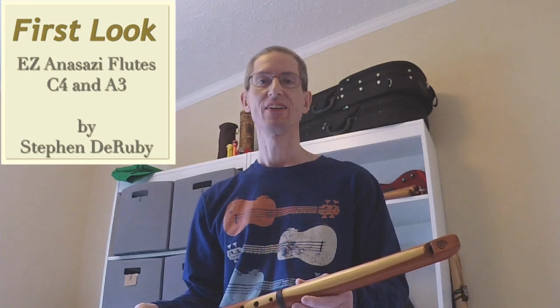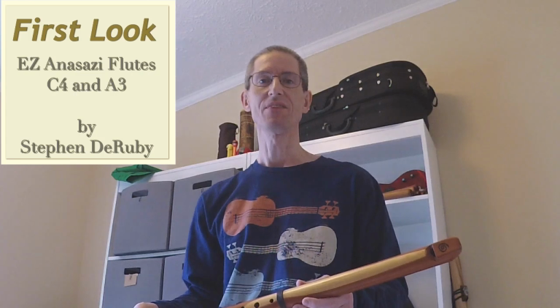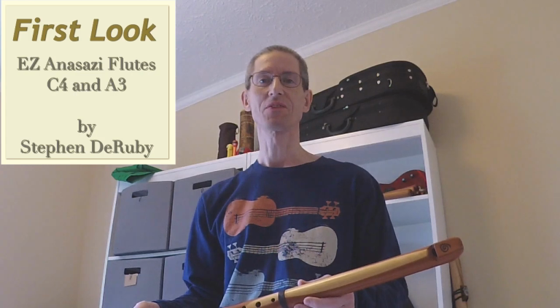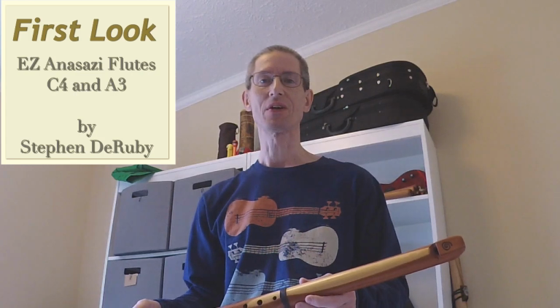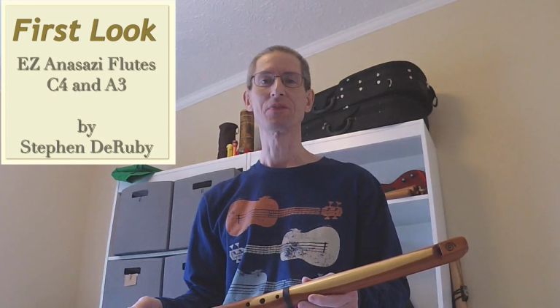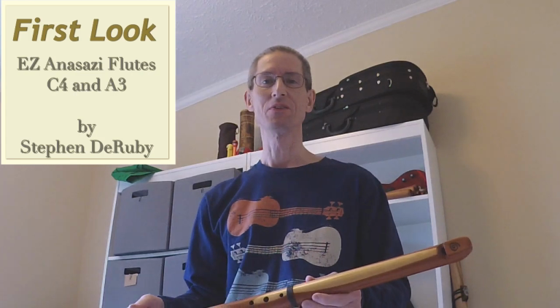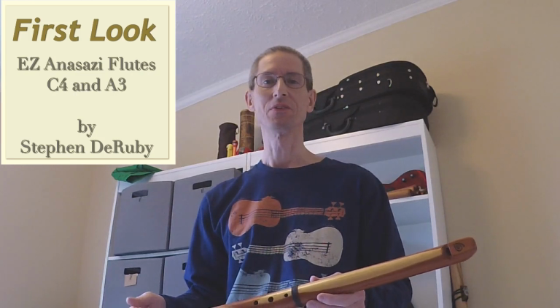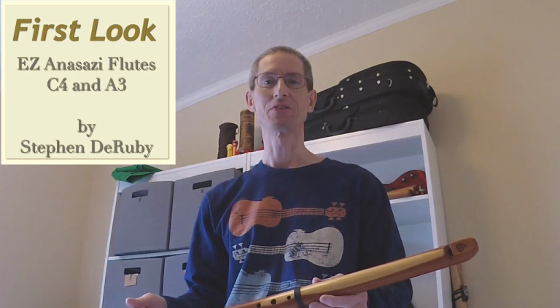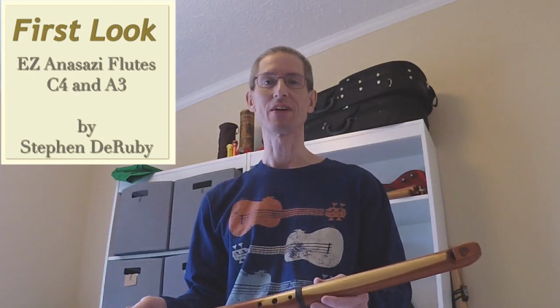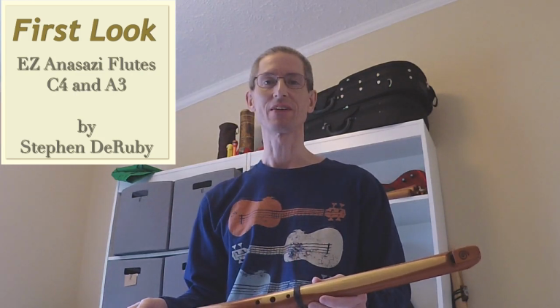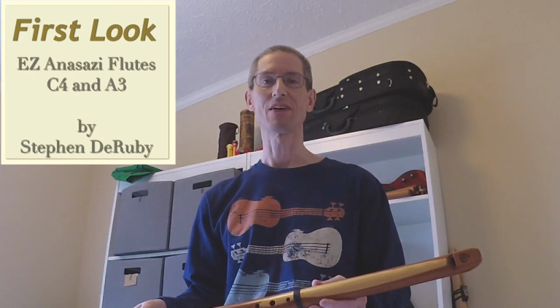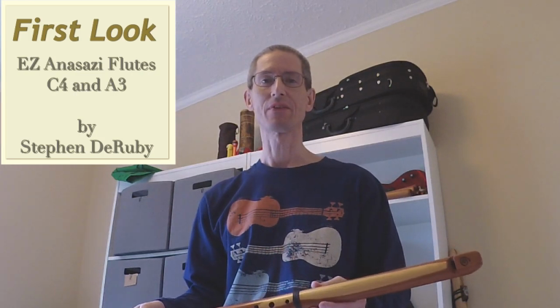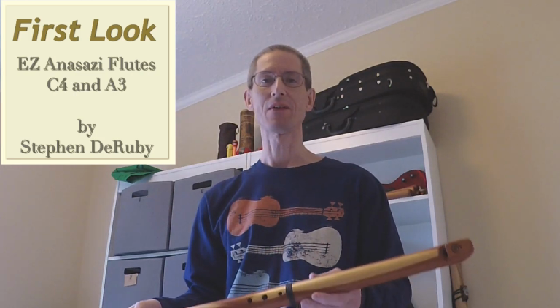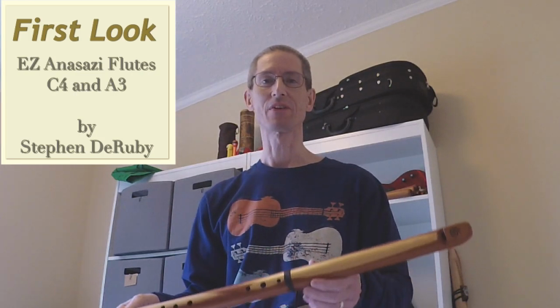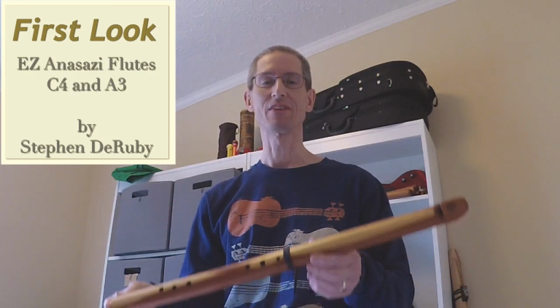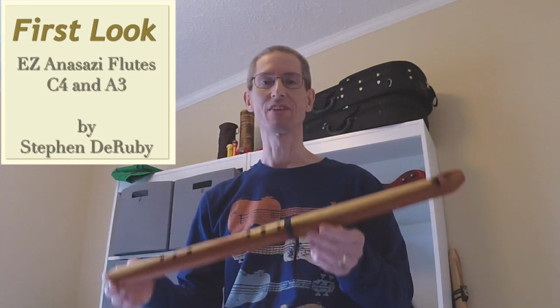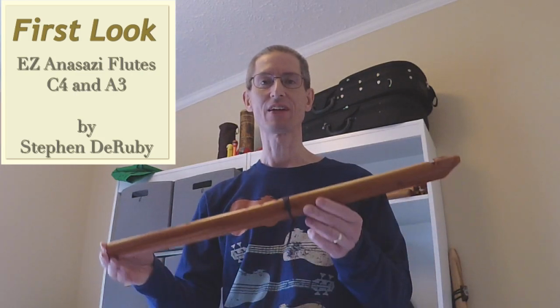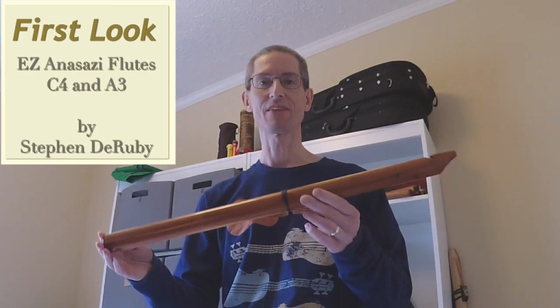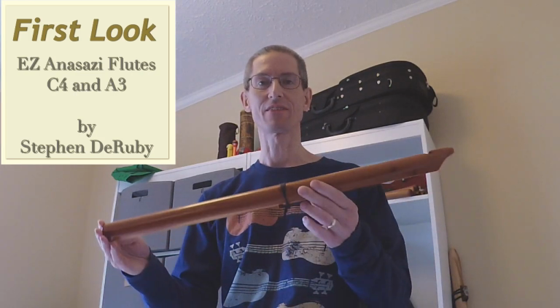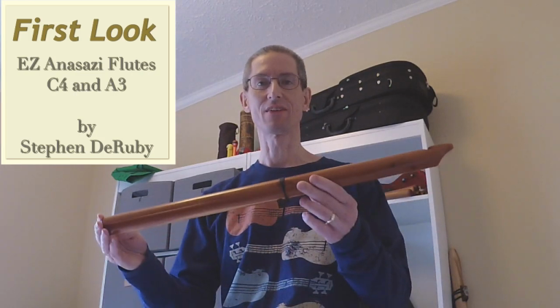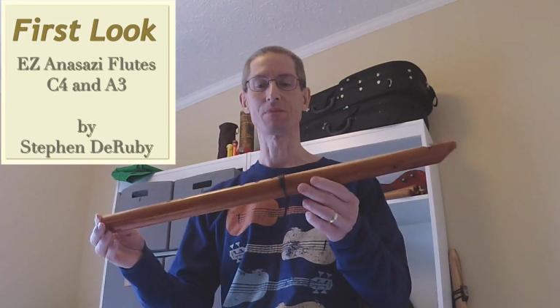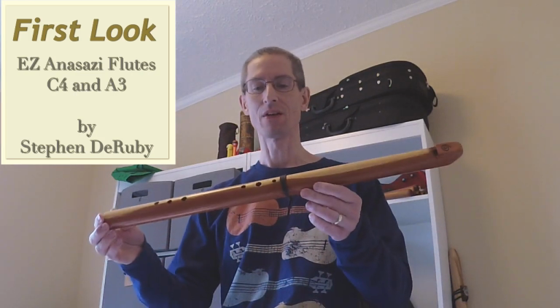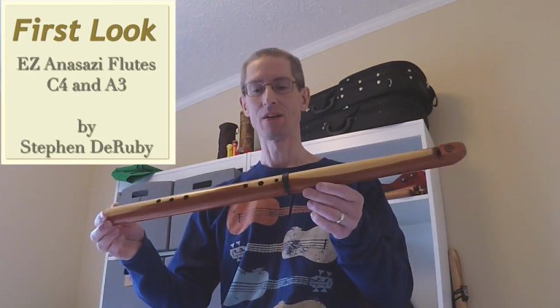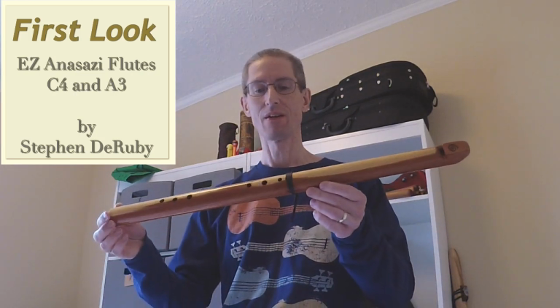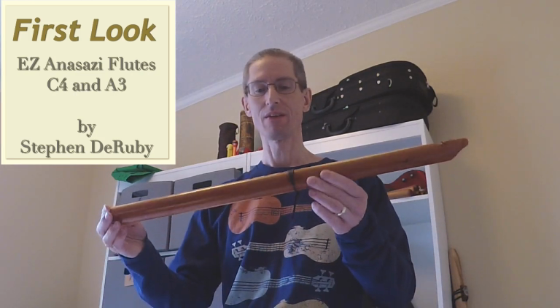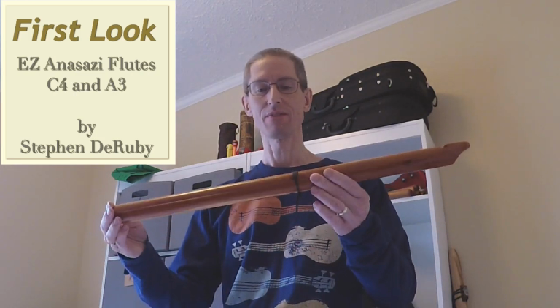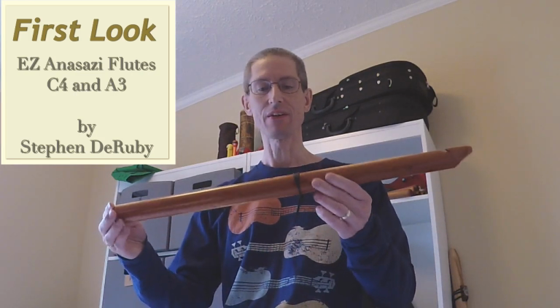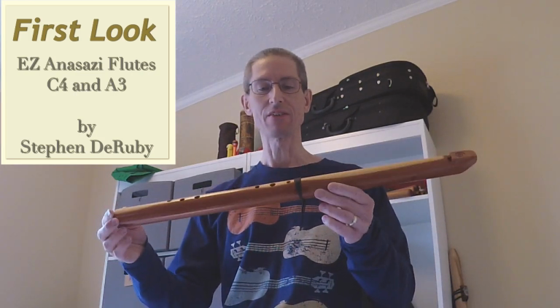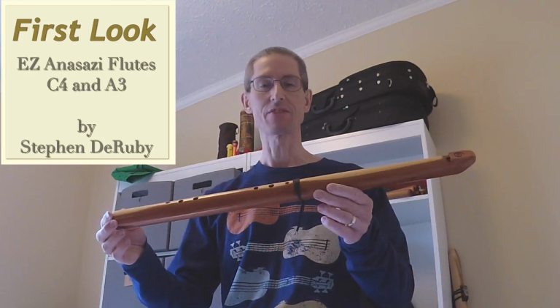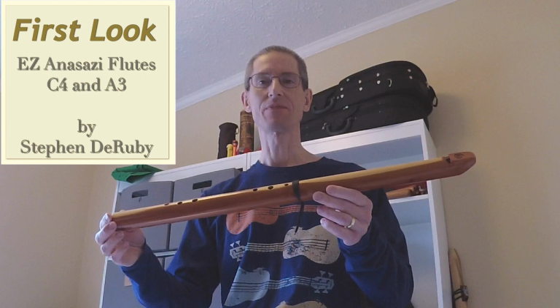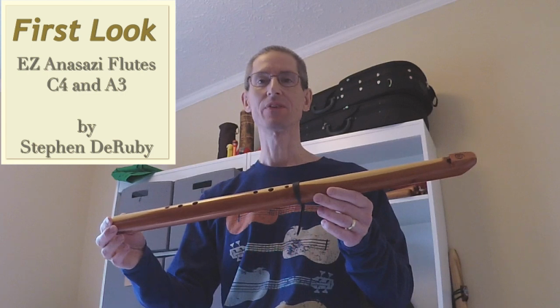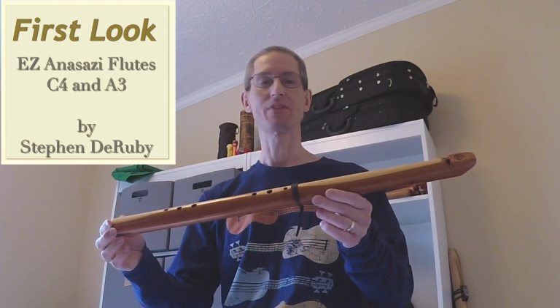Hey folks, welcome to Flucotronic. Today we're going to look at some very interesting flutes.